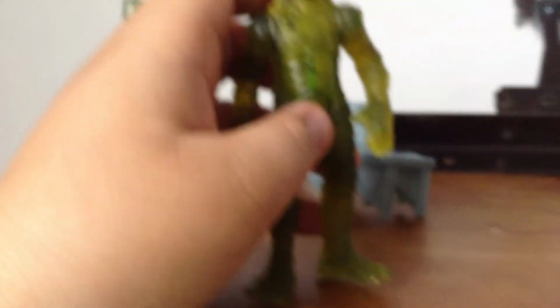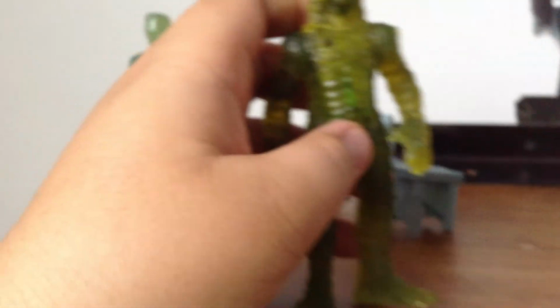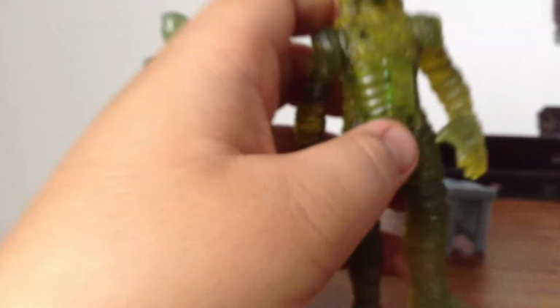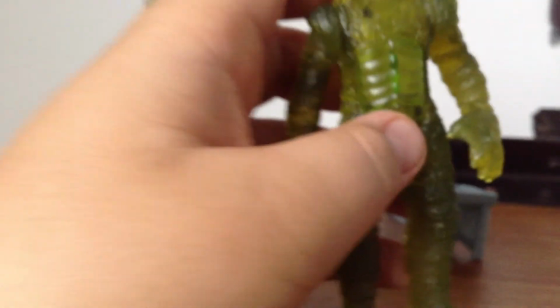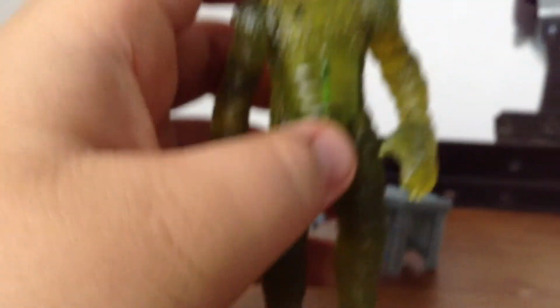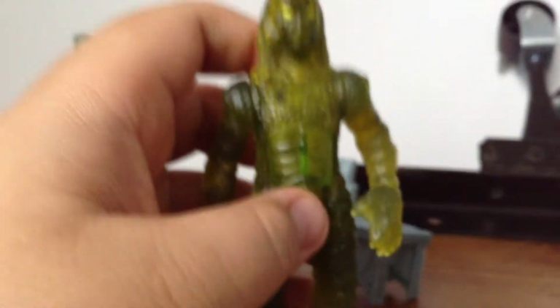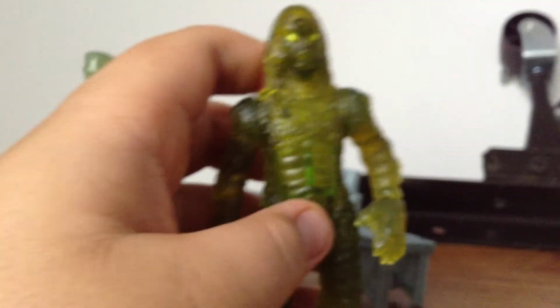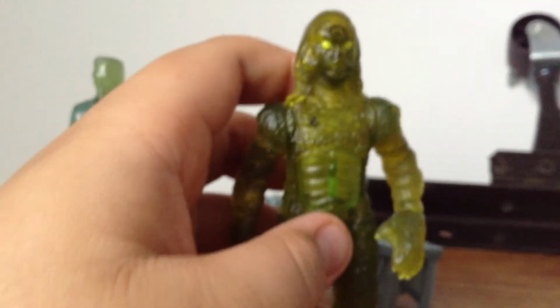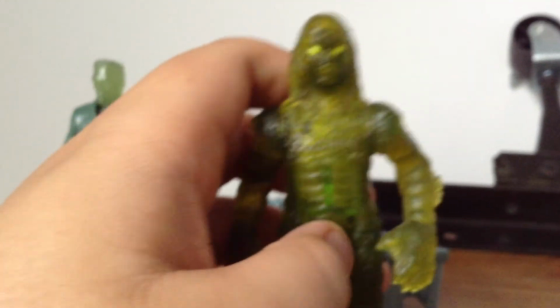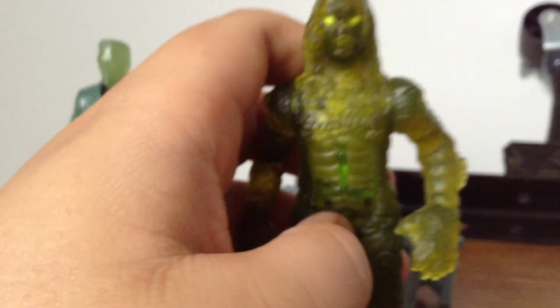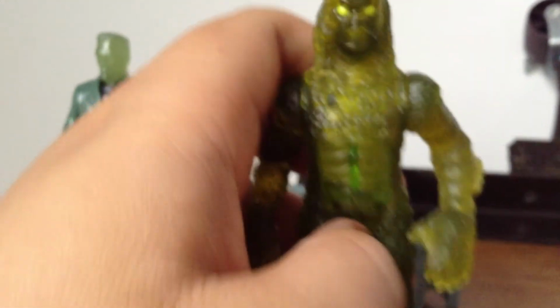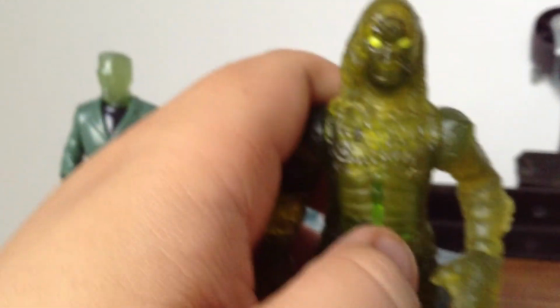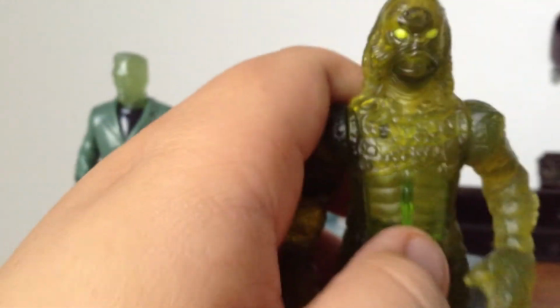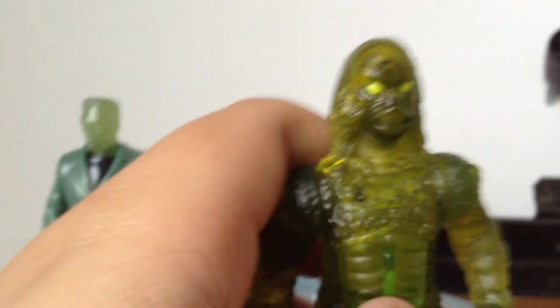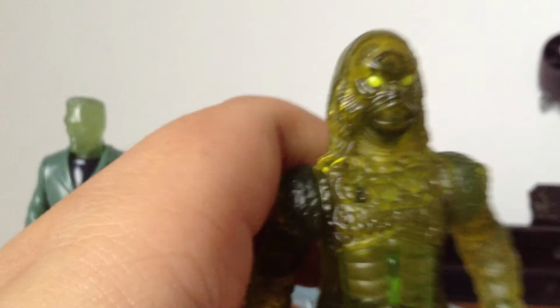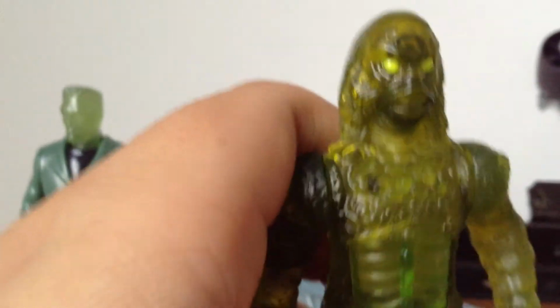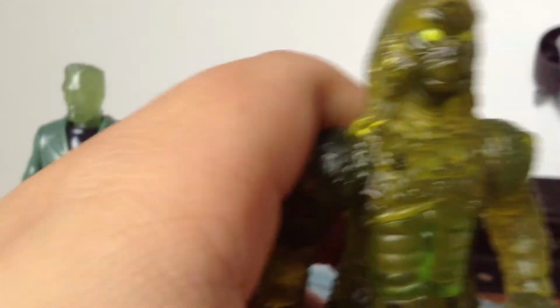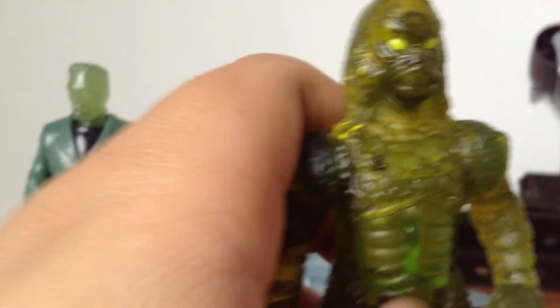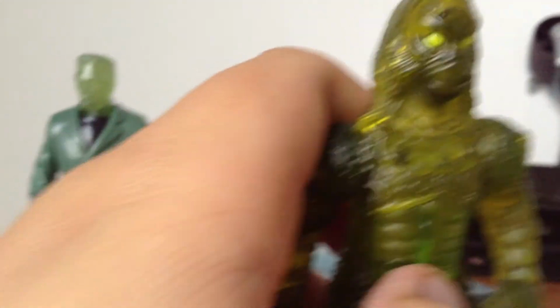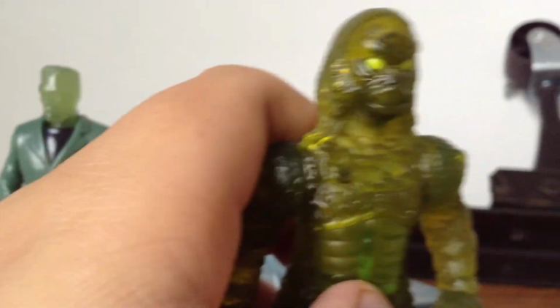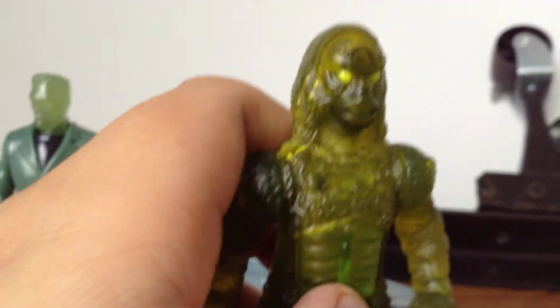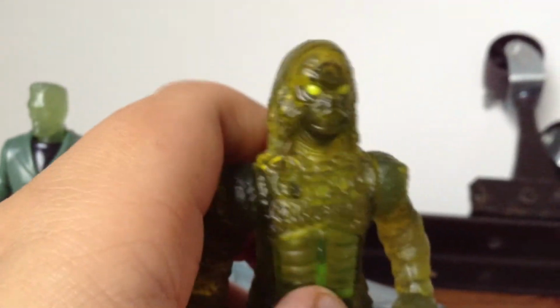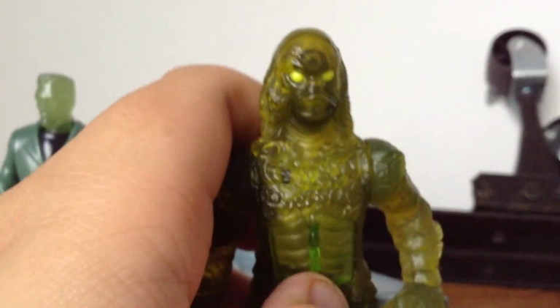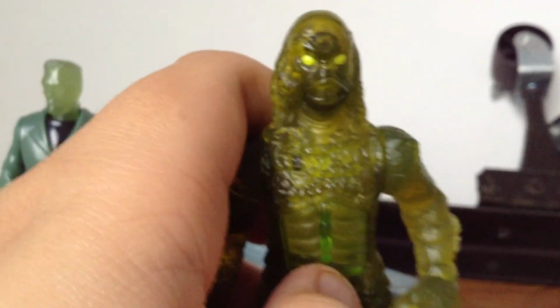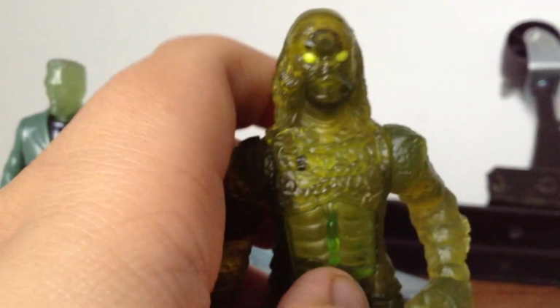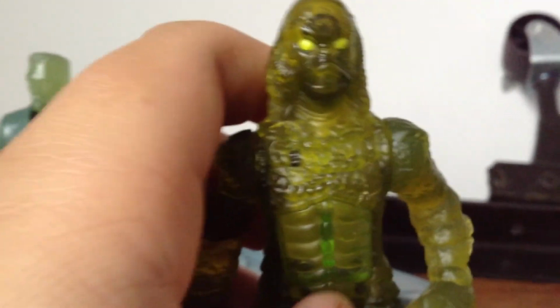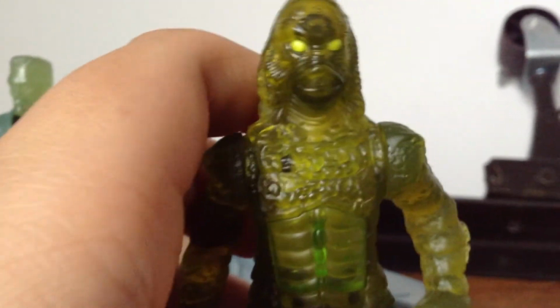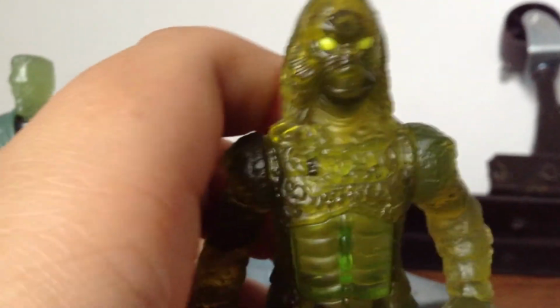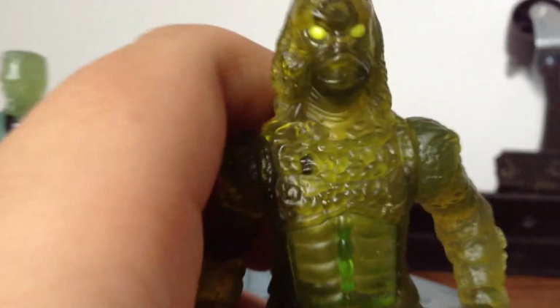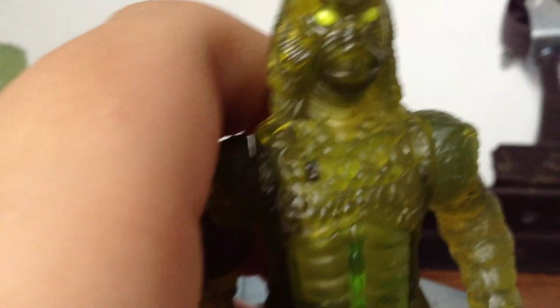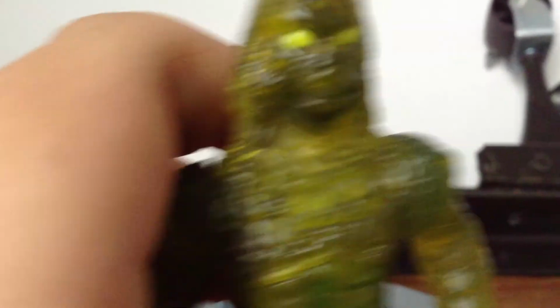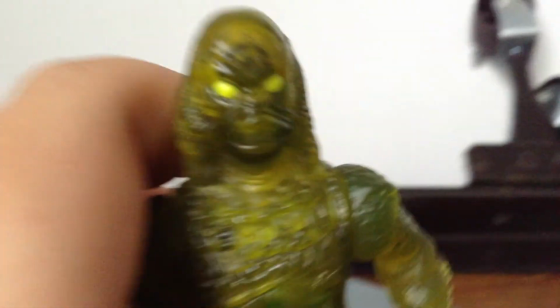It's a little translucent green, and it shines under the light. Very, very awesome.